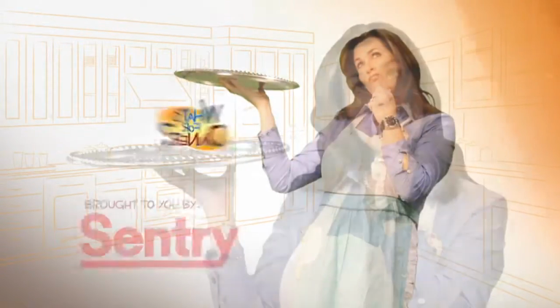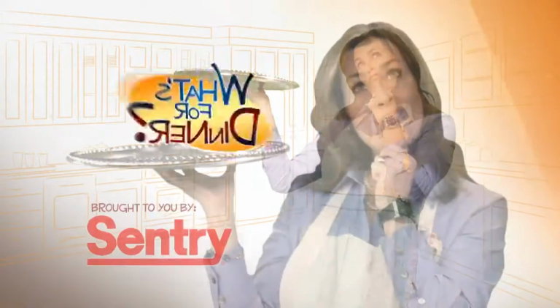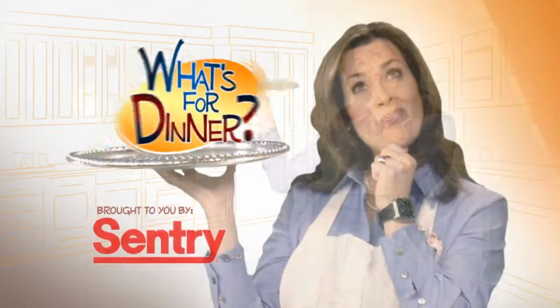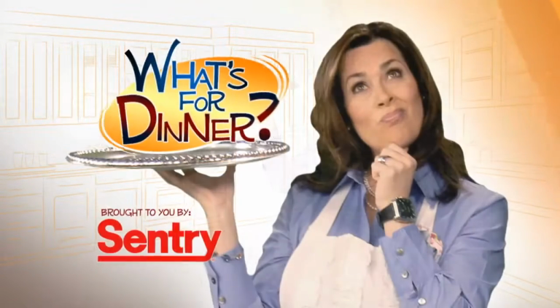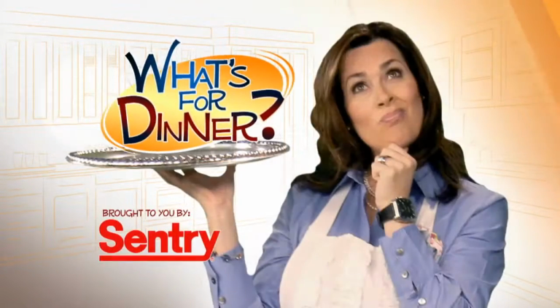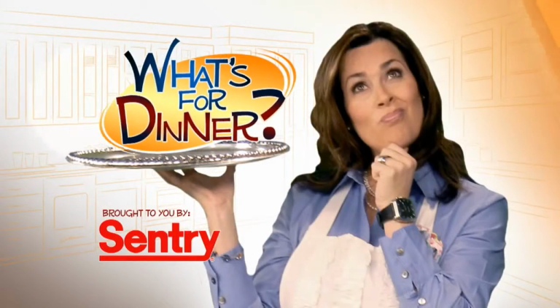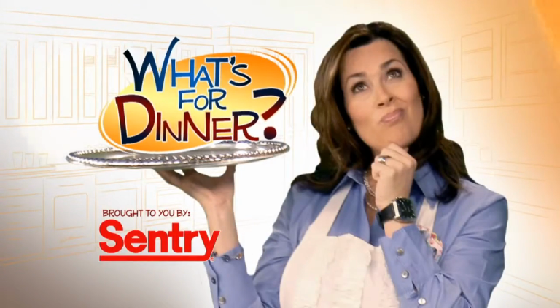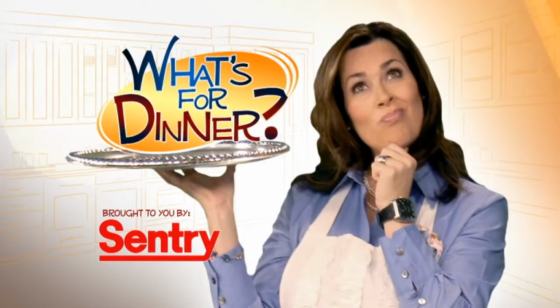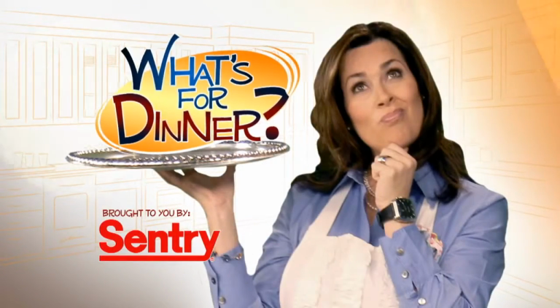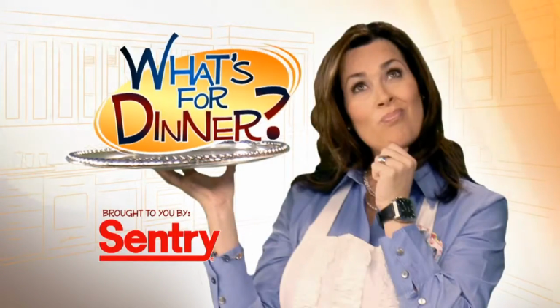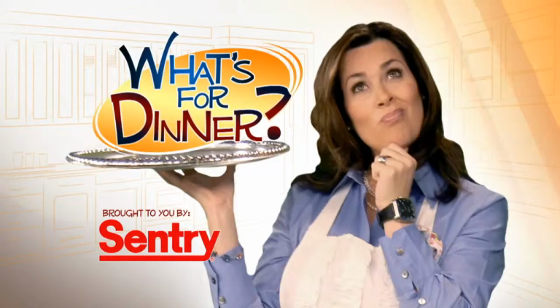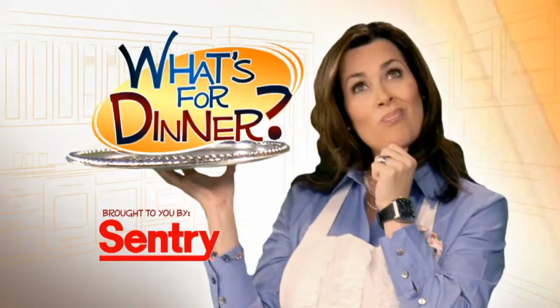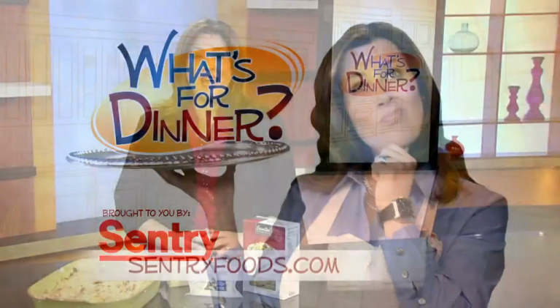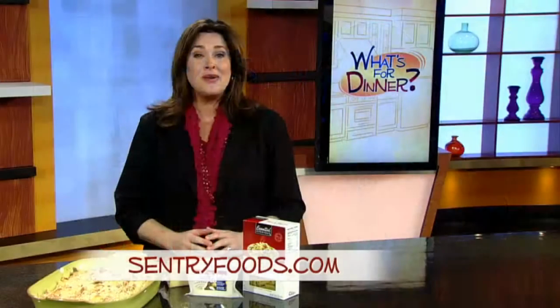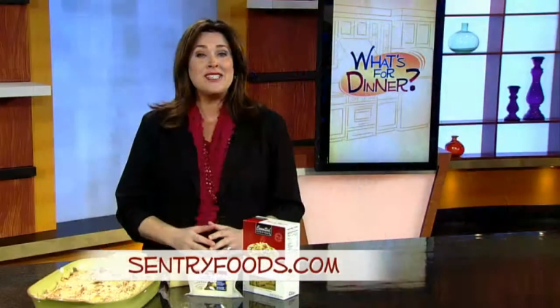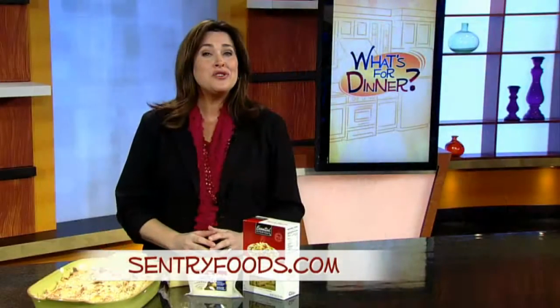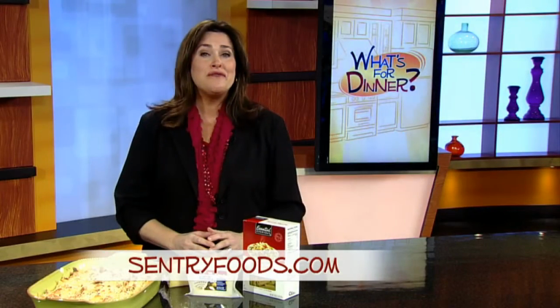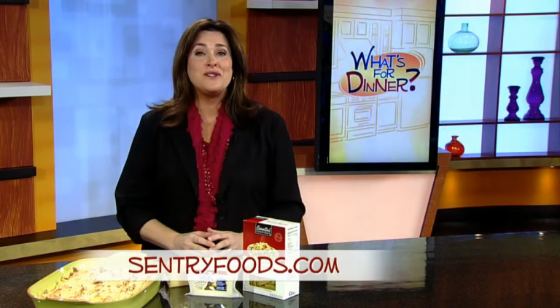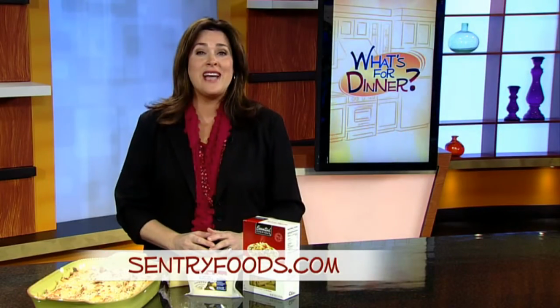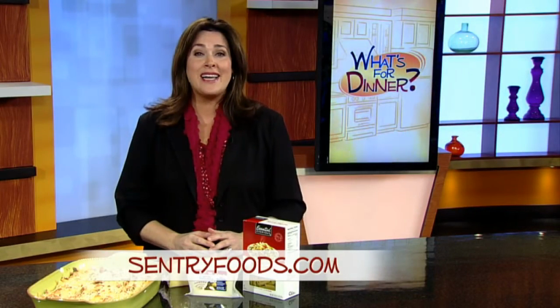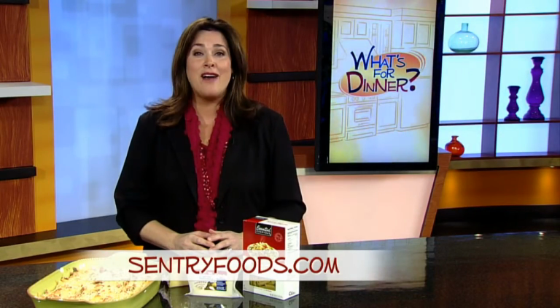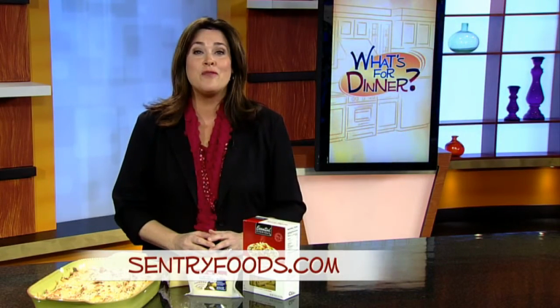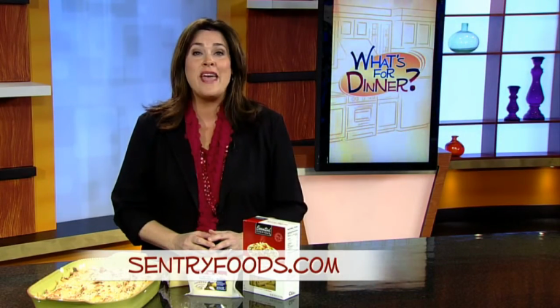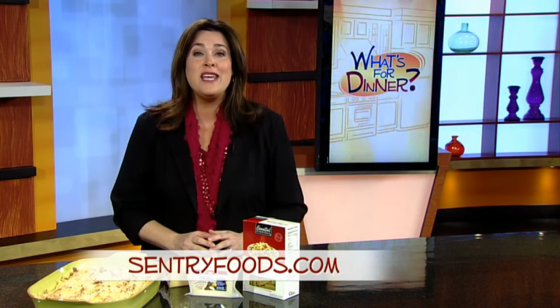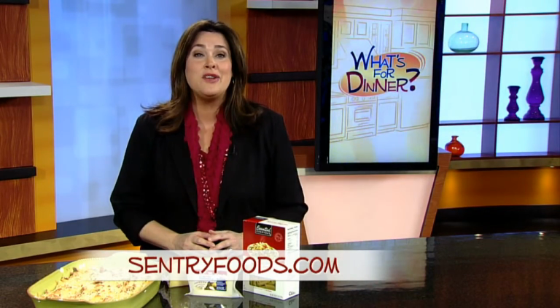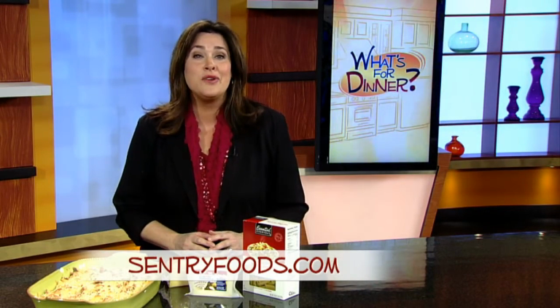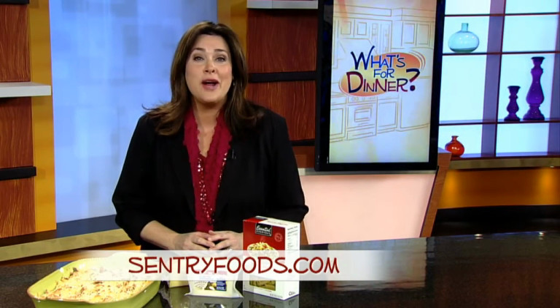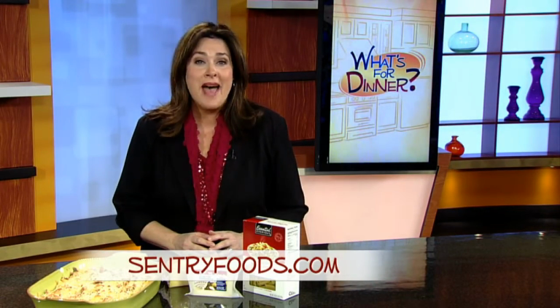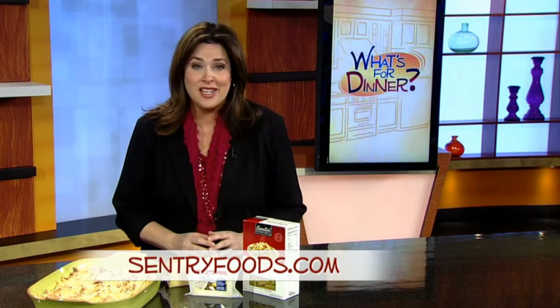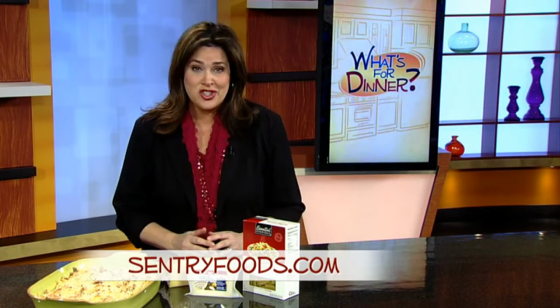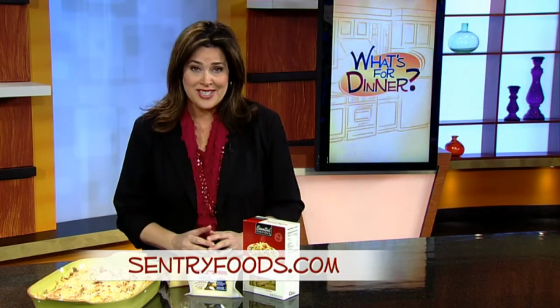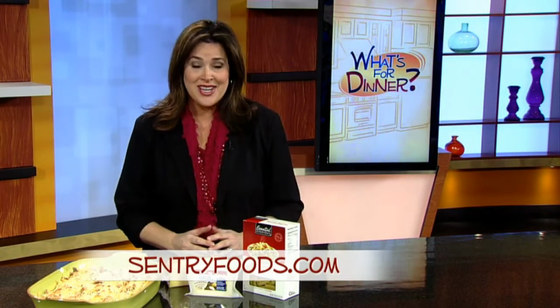I'm Molly Fay from the Morning Blend. For dinner tonight, go to centuryfoods.com for bacon and Gruyere mac and cheese.